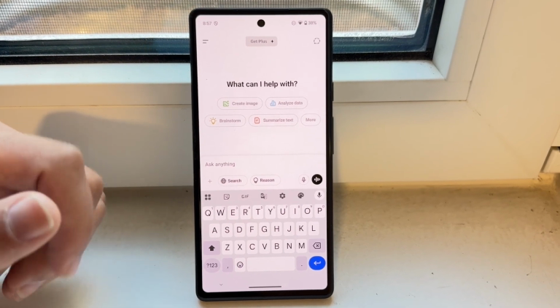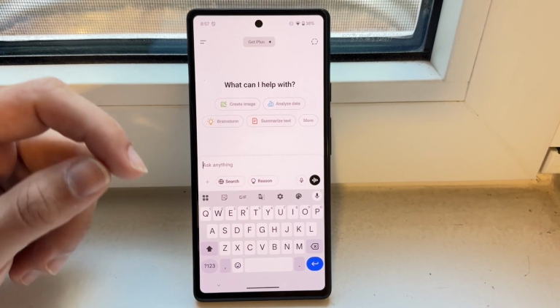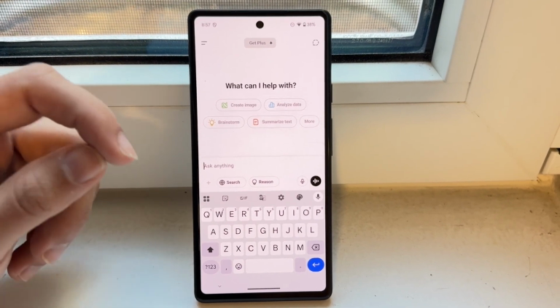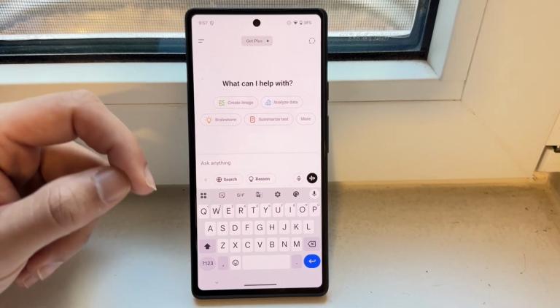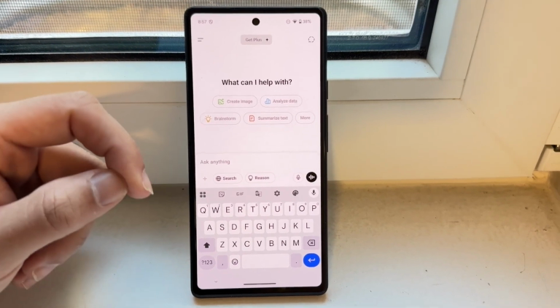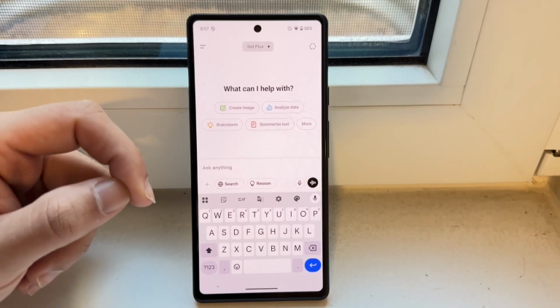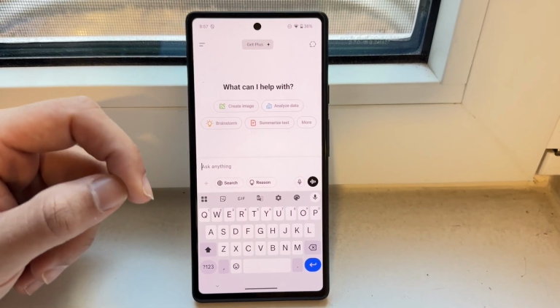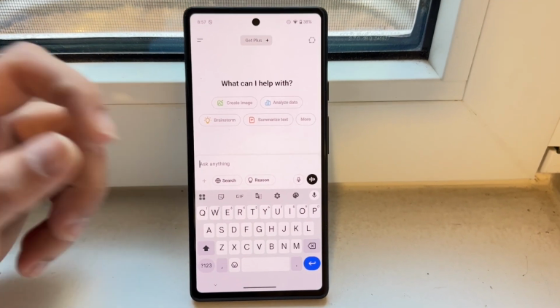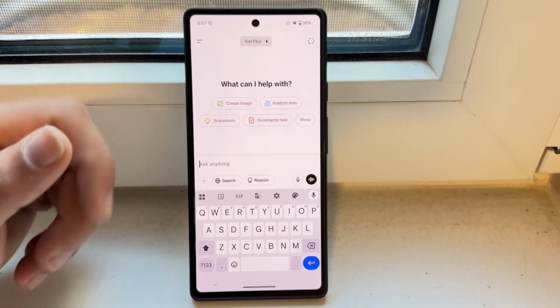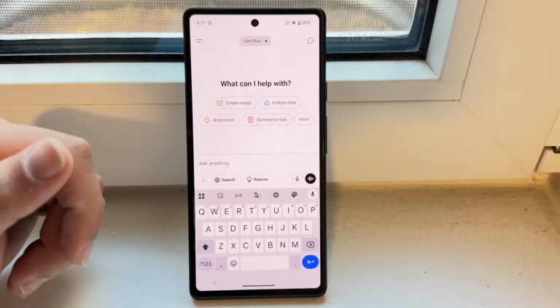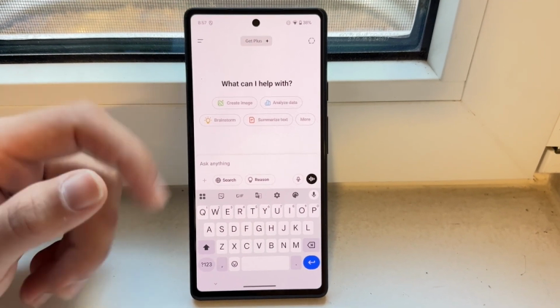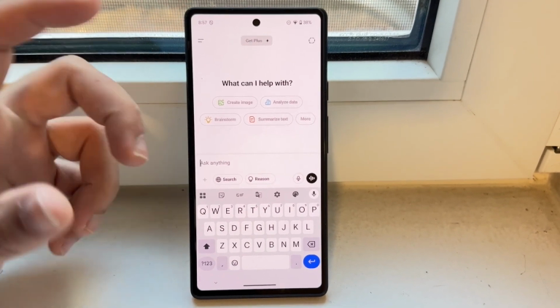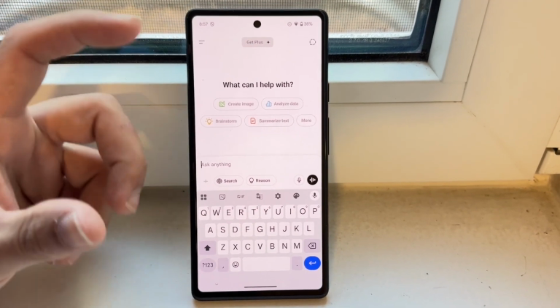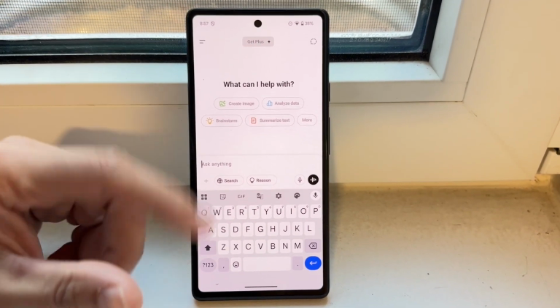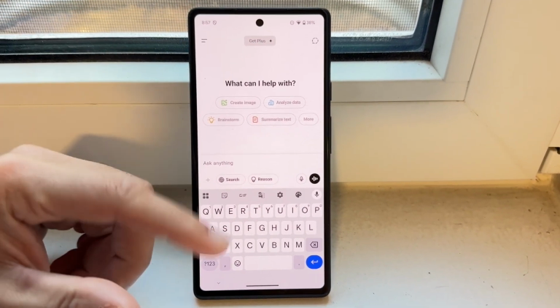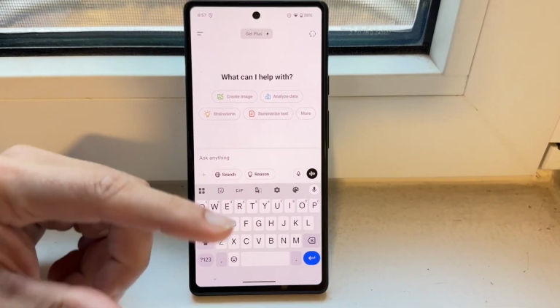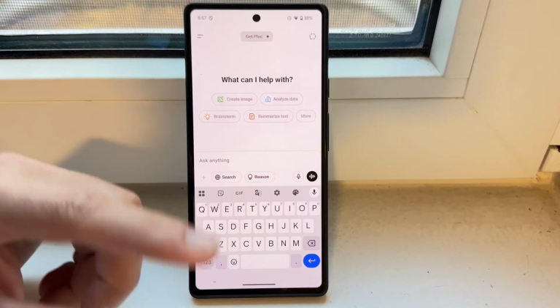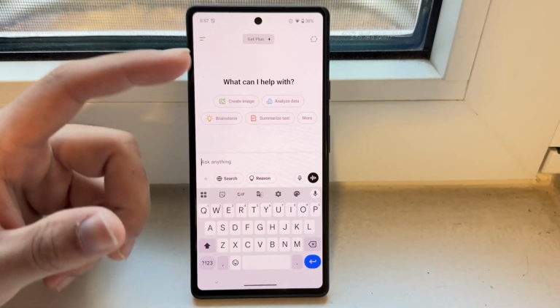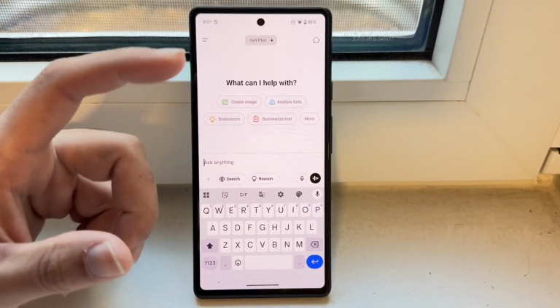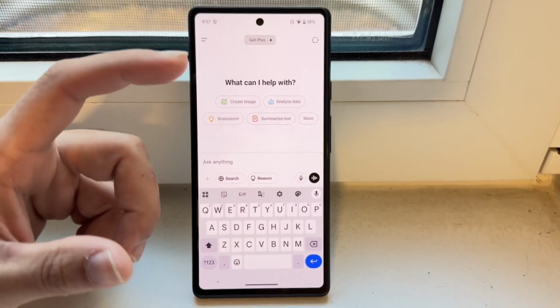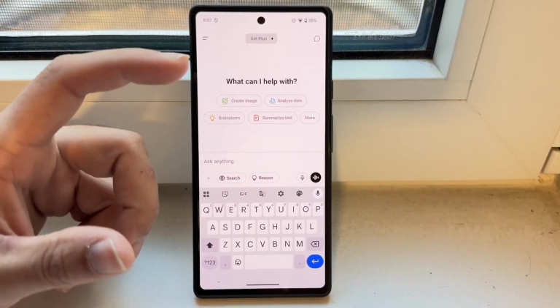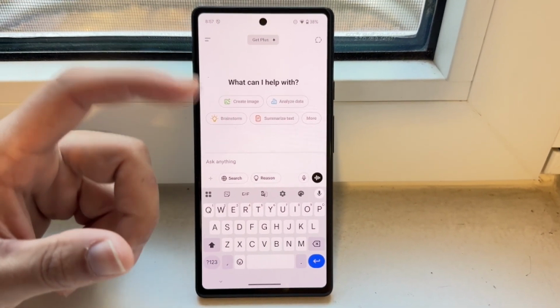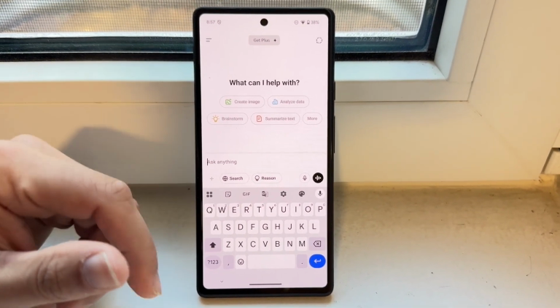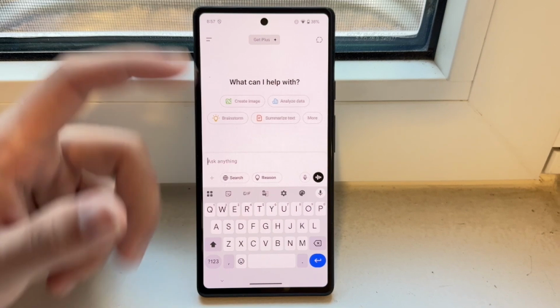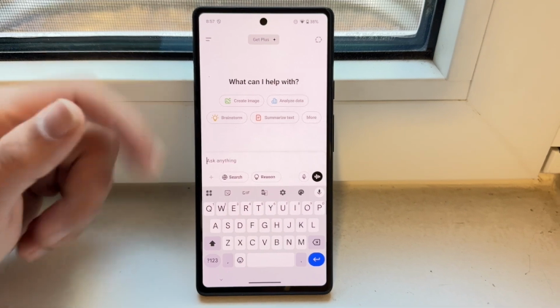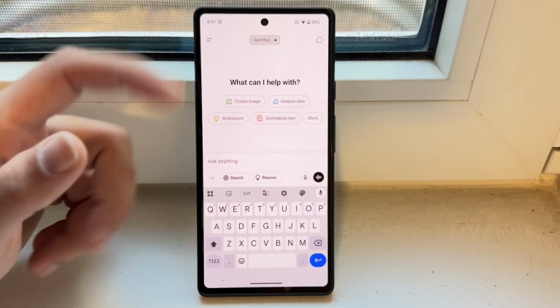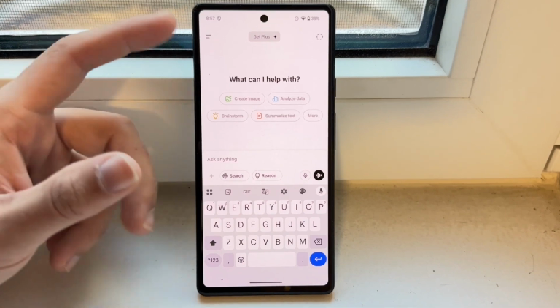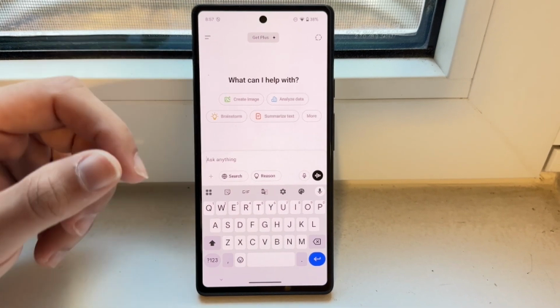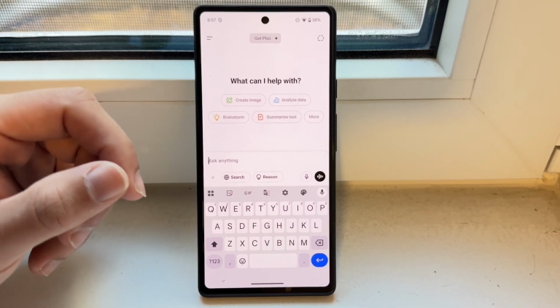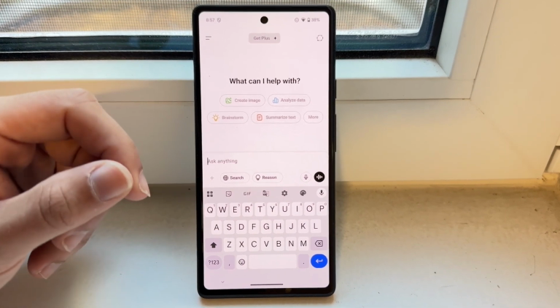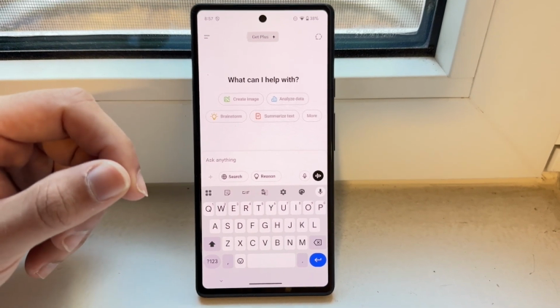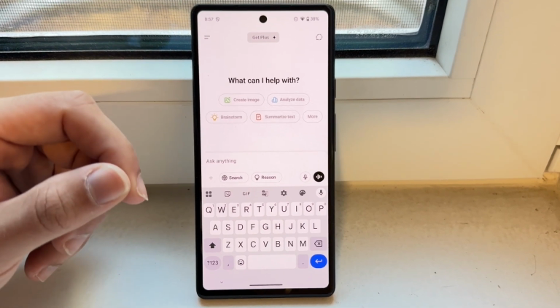So go ahead and open up ChatGPT, close out of it, and try doing that again.